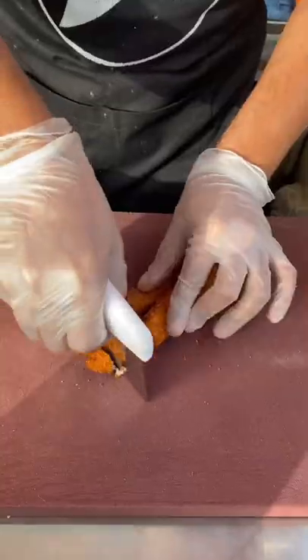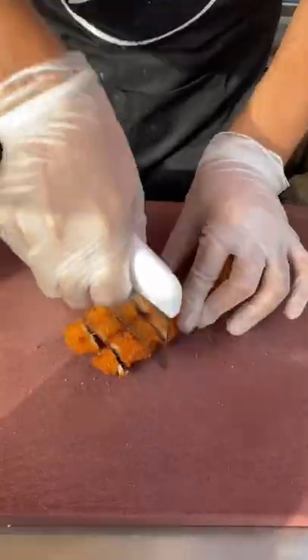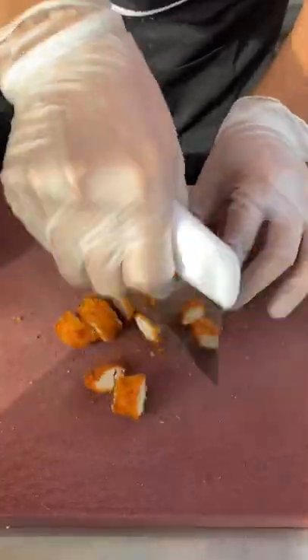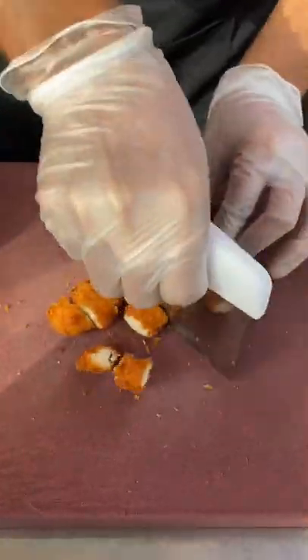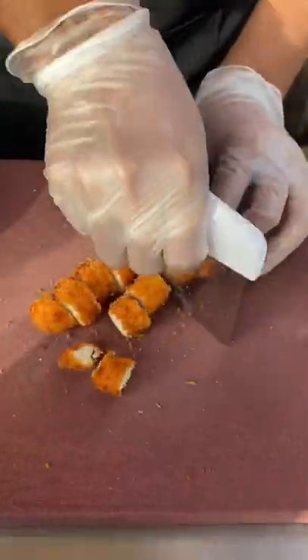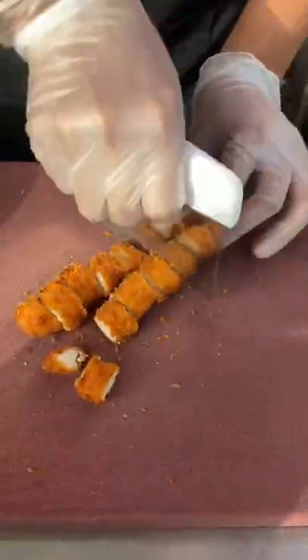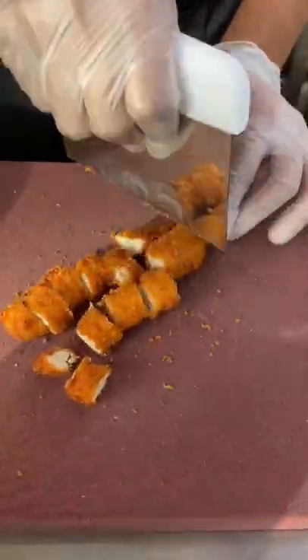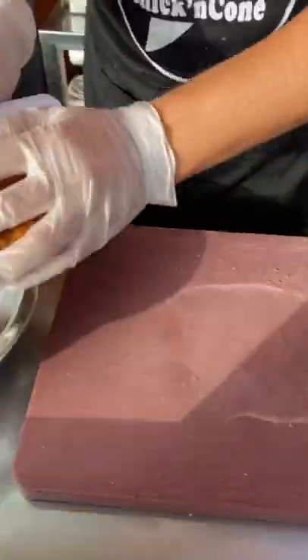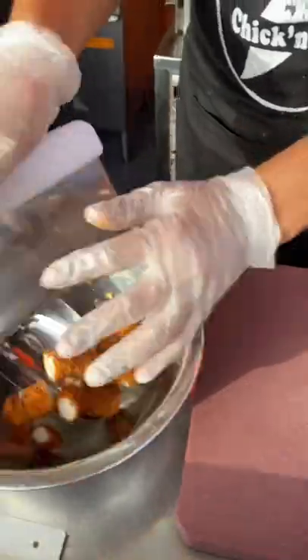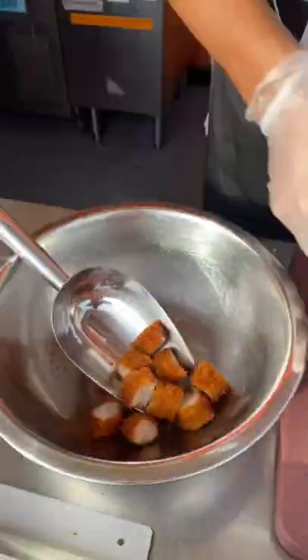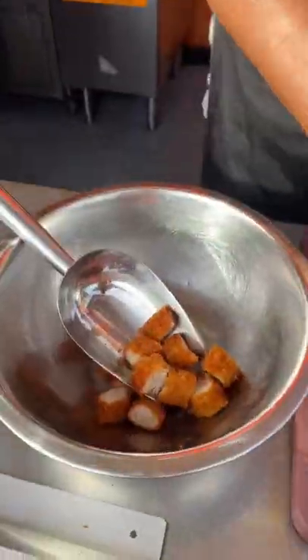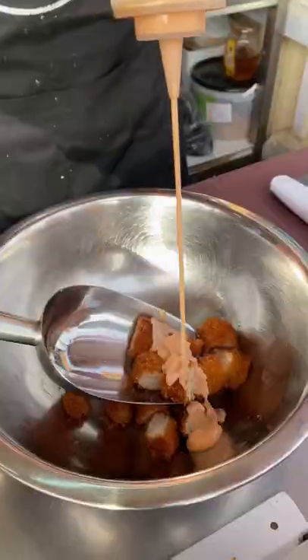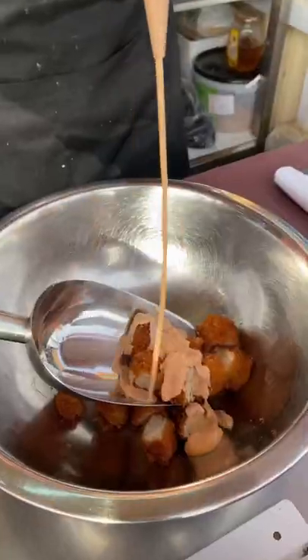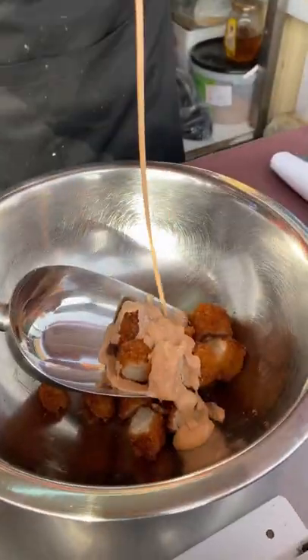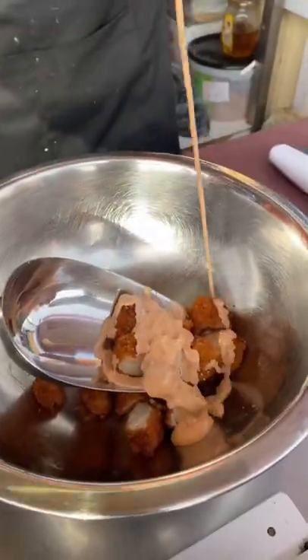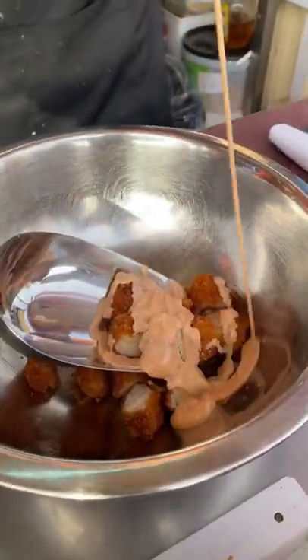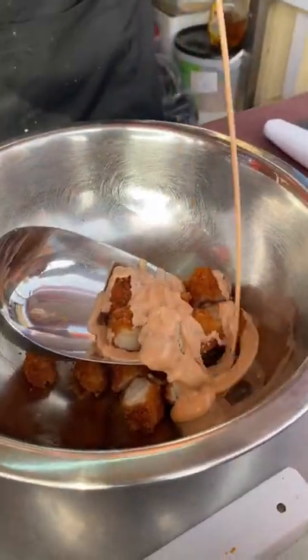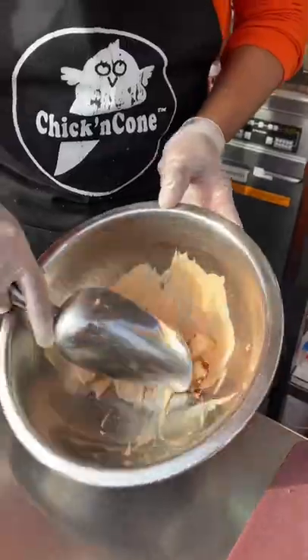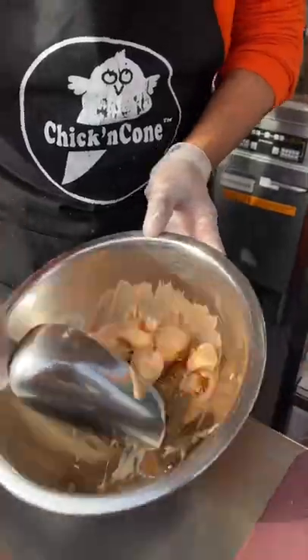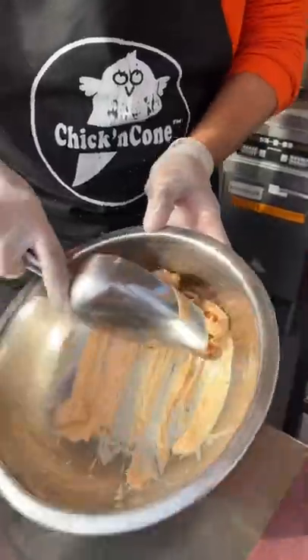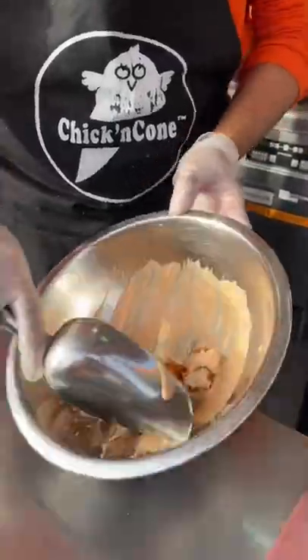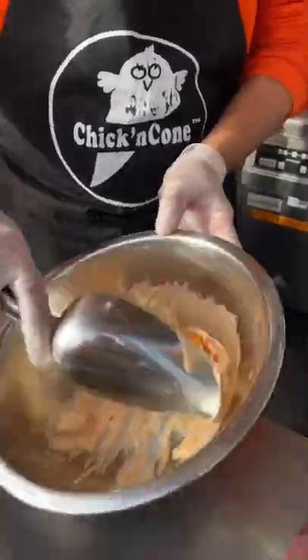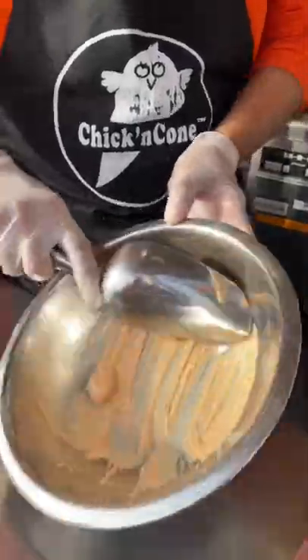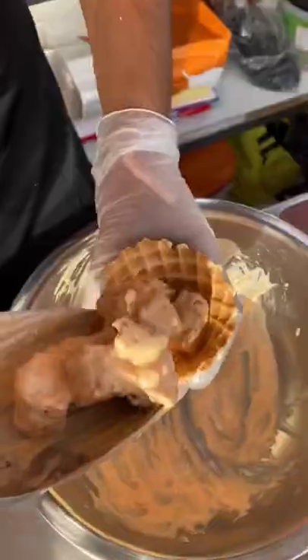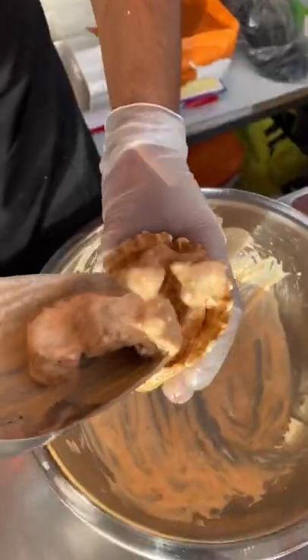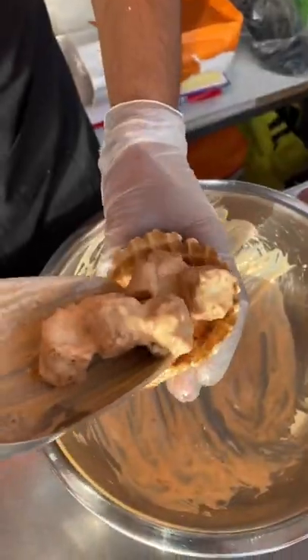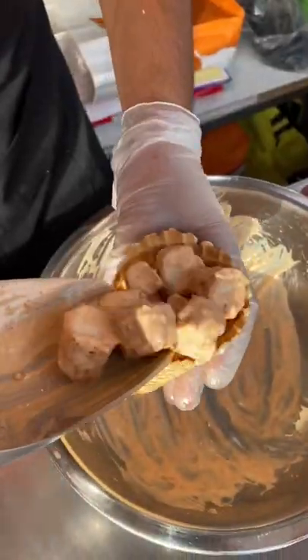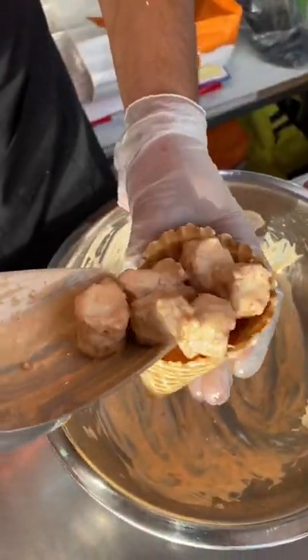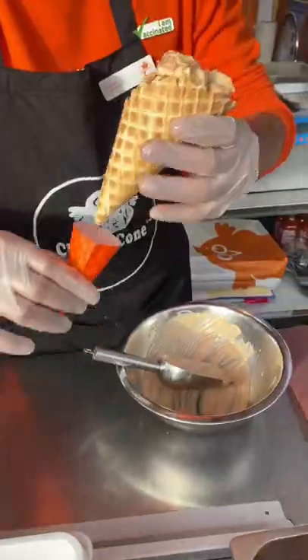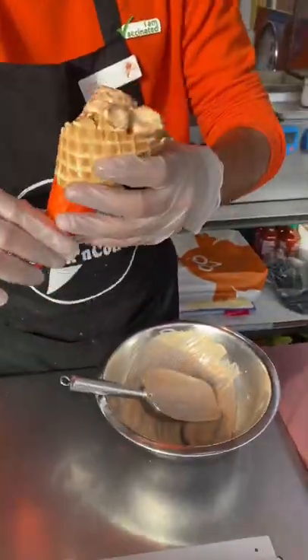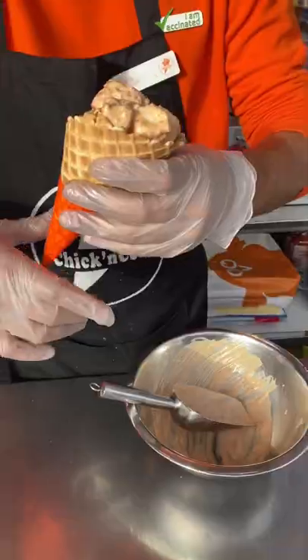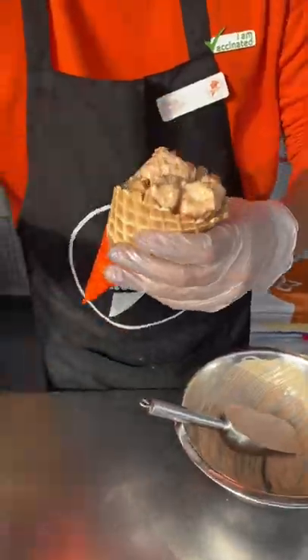First up we had the Kicken Ranch, which is their best-selling flavour. This cone was absolutely packed to the top full of chicken, and each cone is served with a smile and a congratulations.